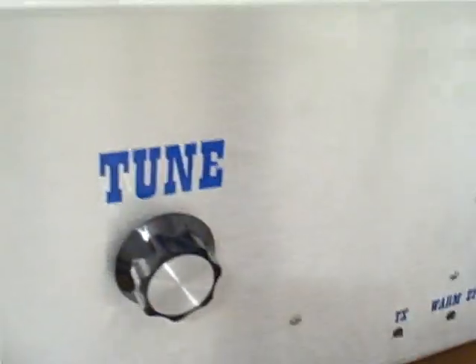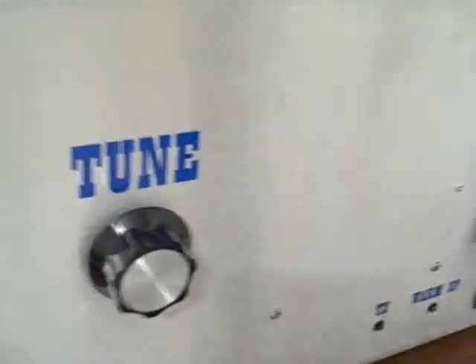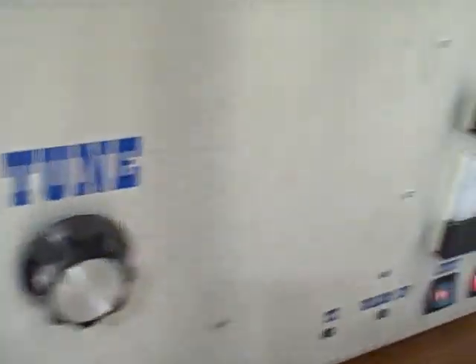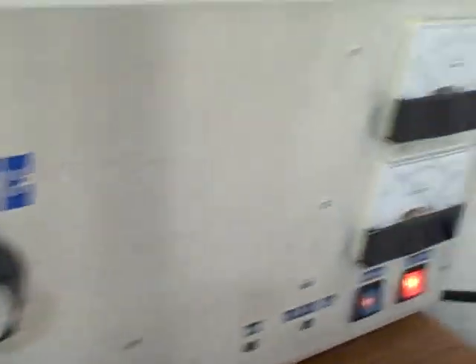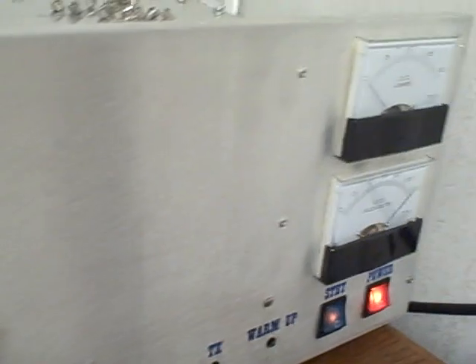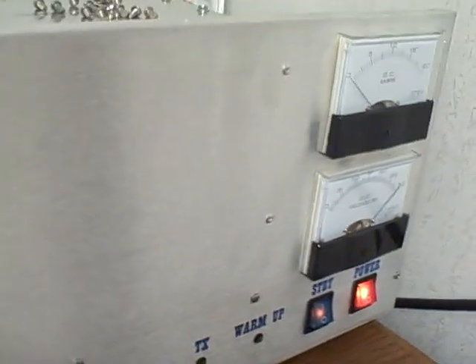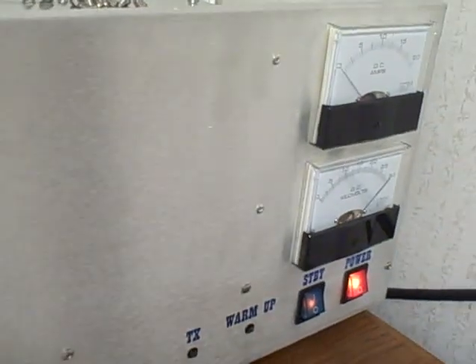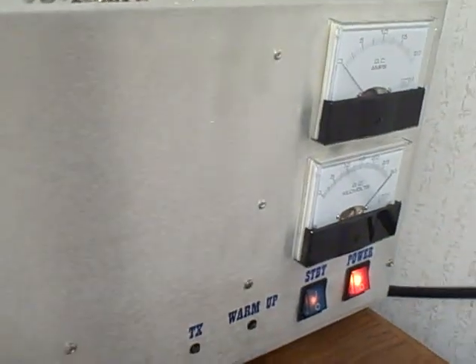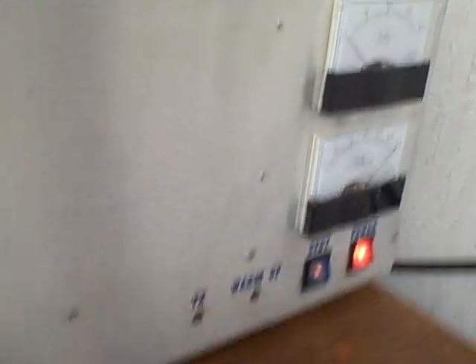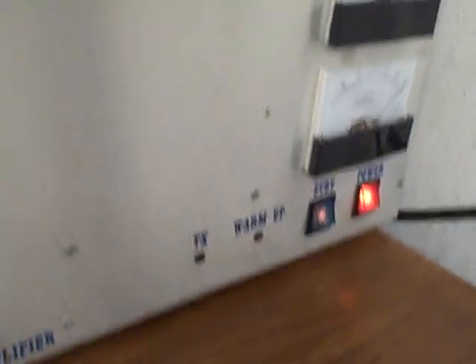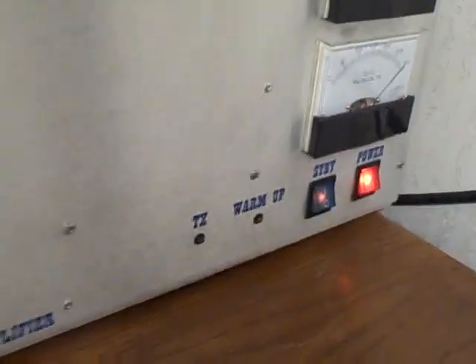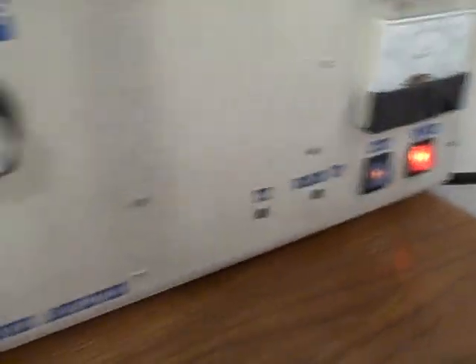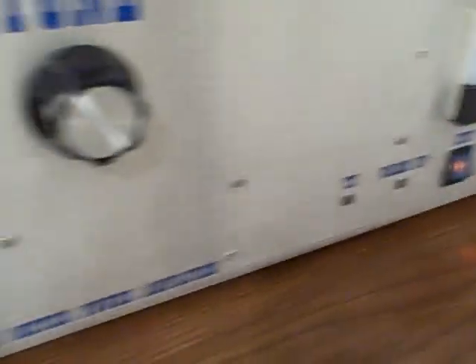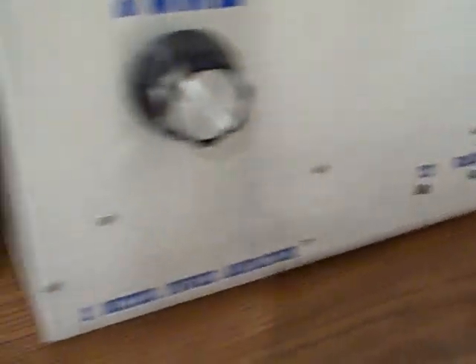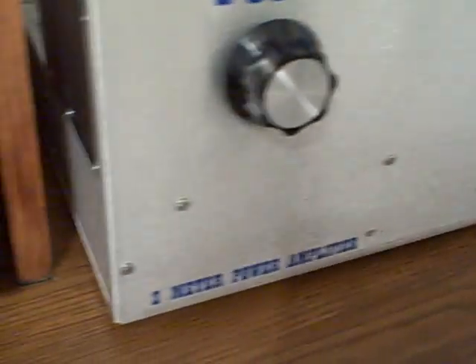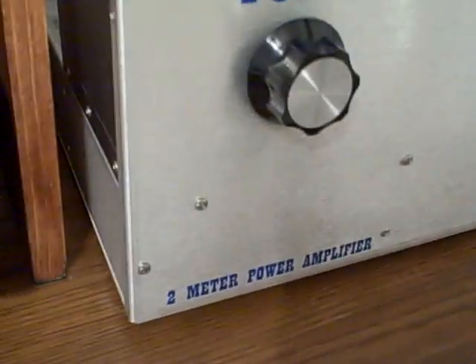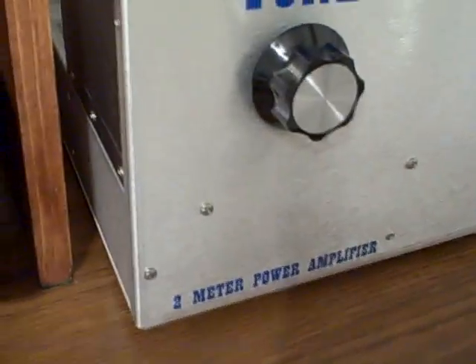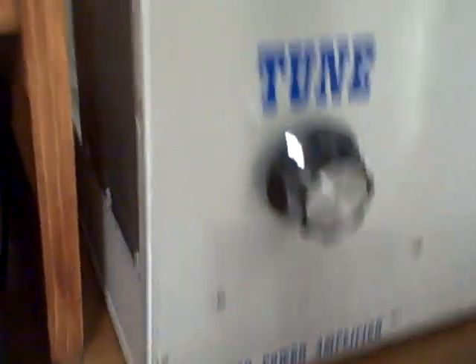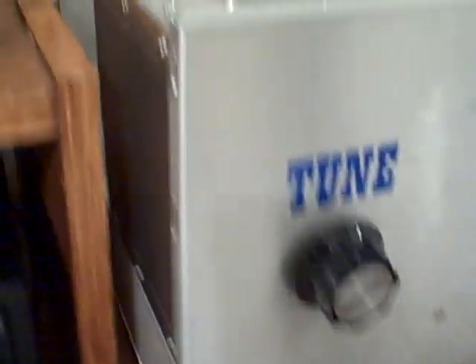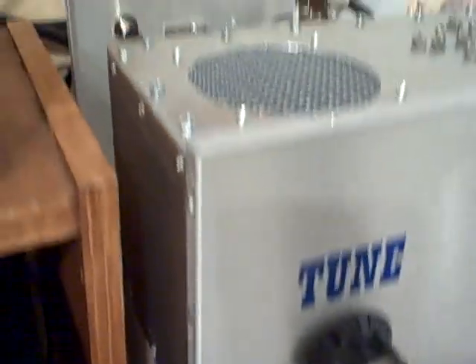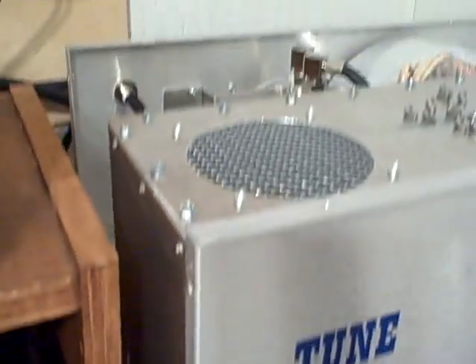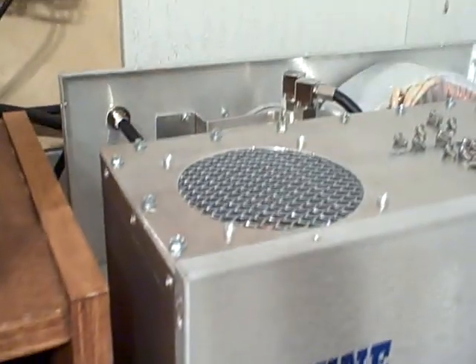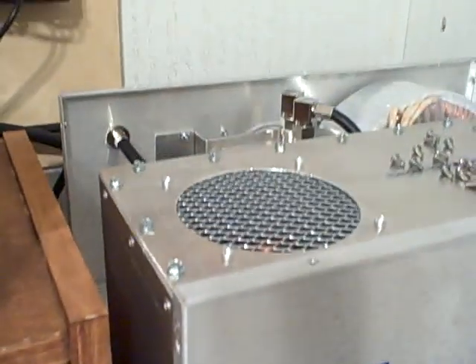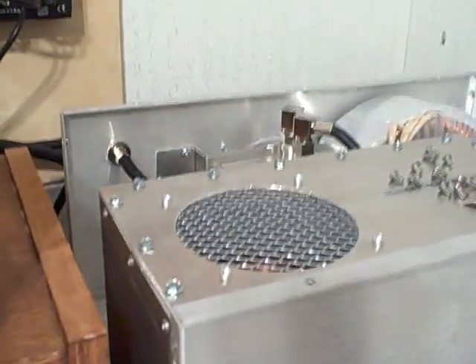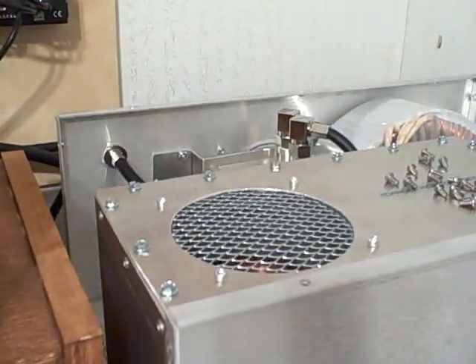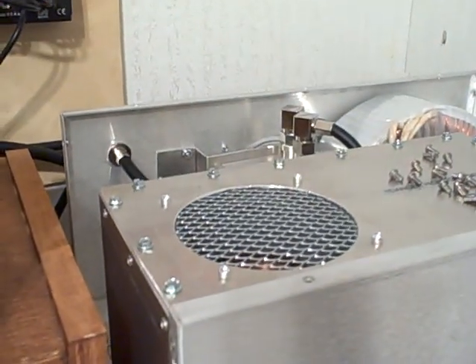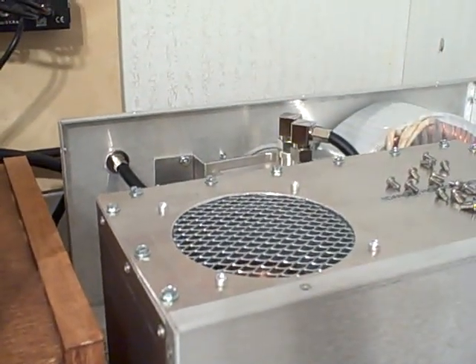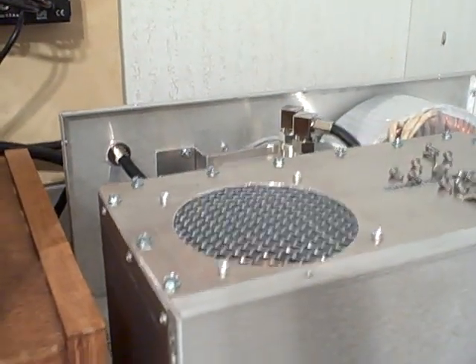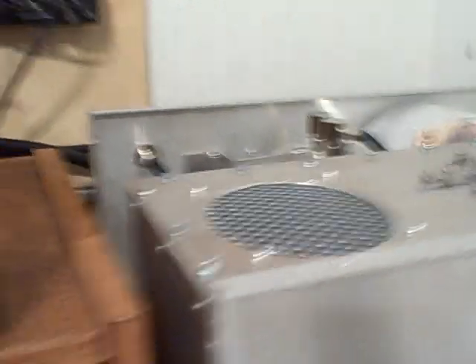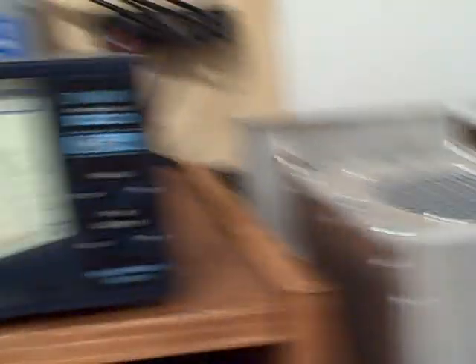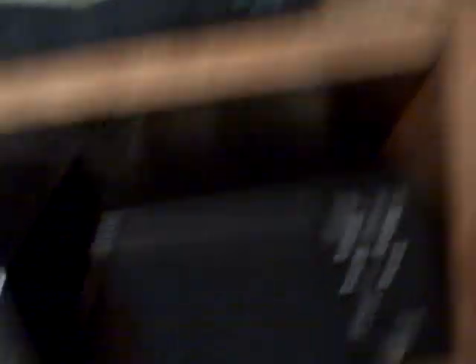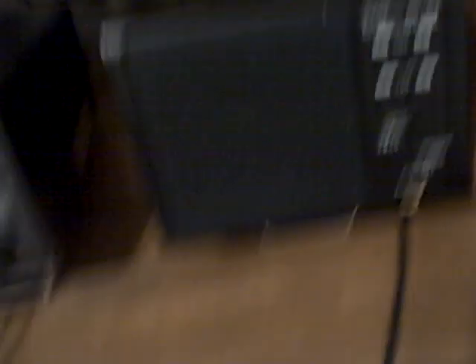Anyway, there you go — there's the new amplifier. Hope you enjoy it.